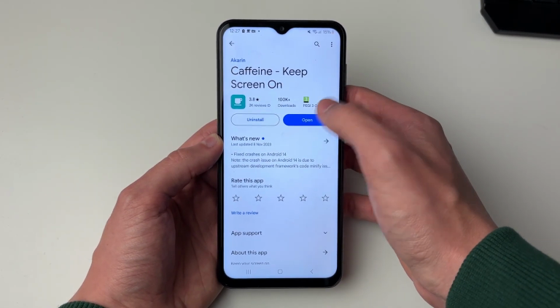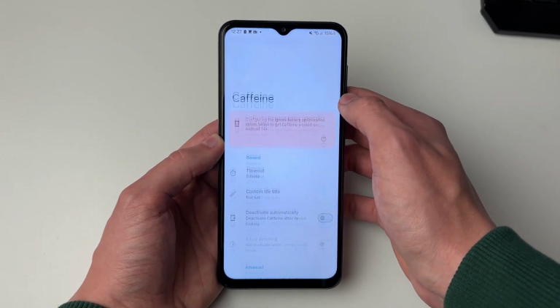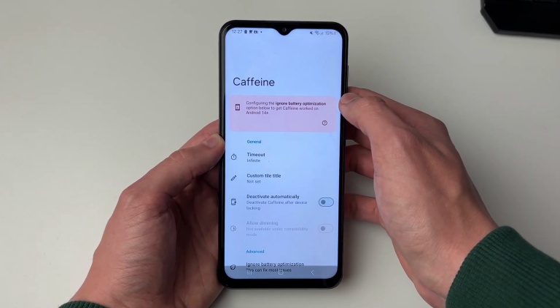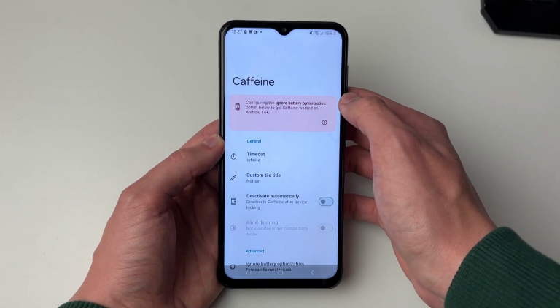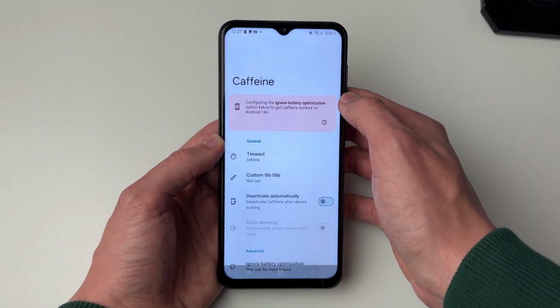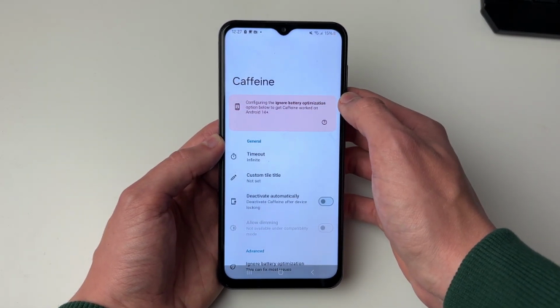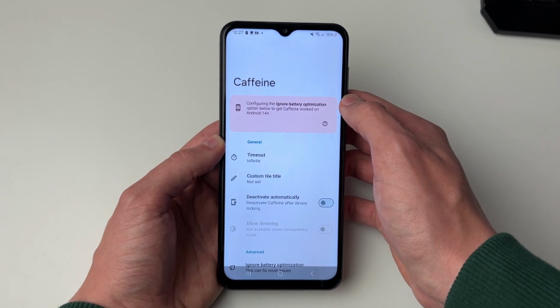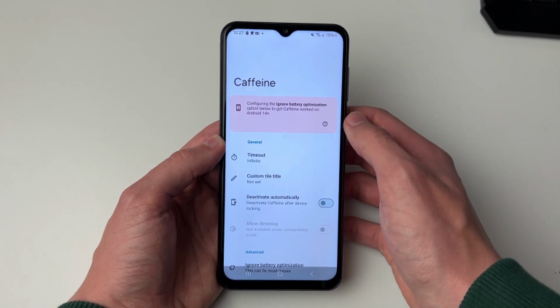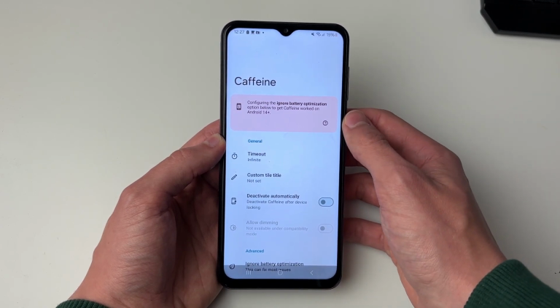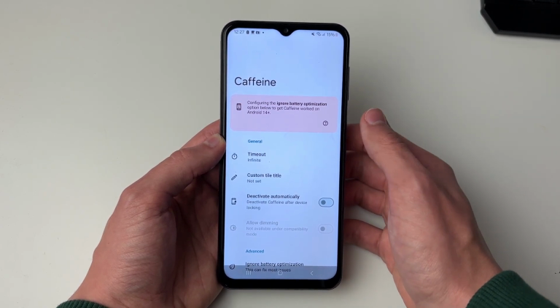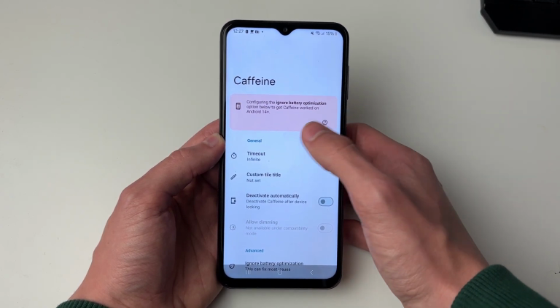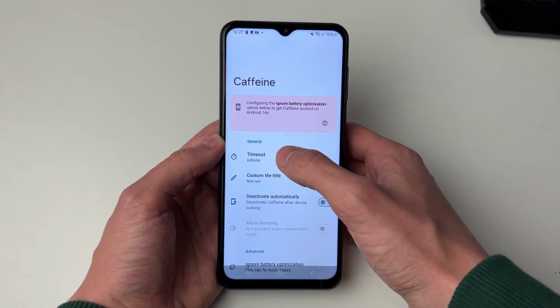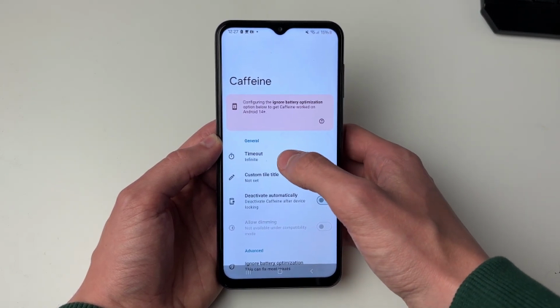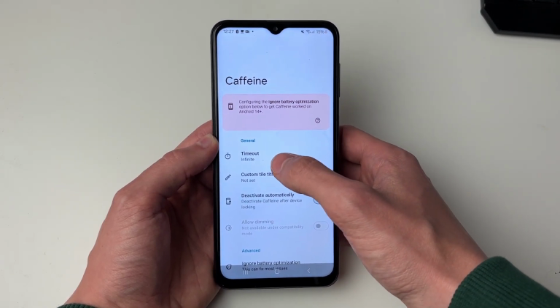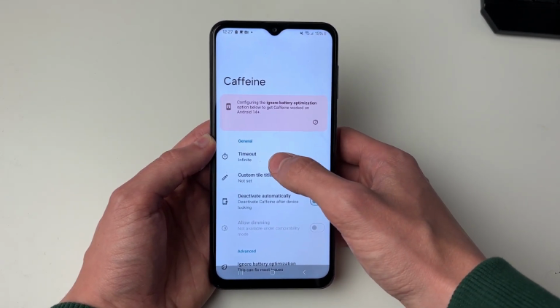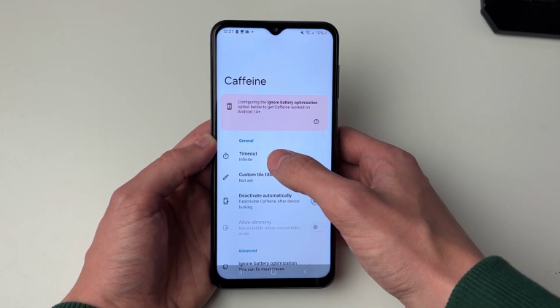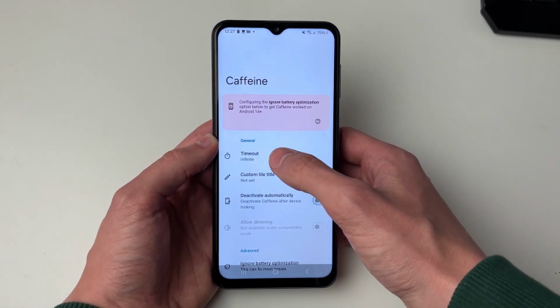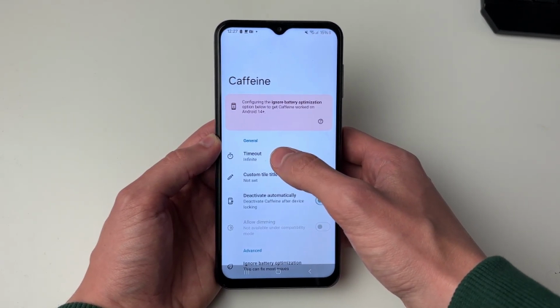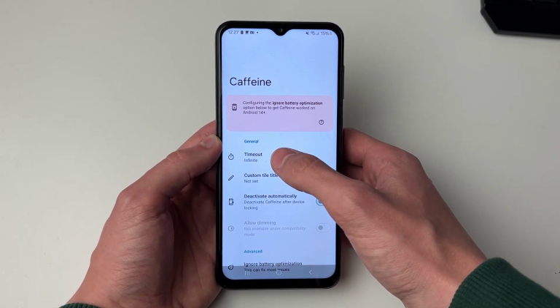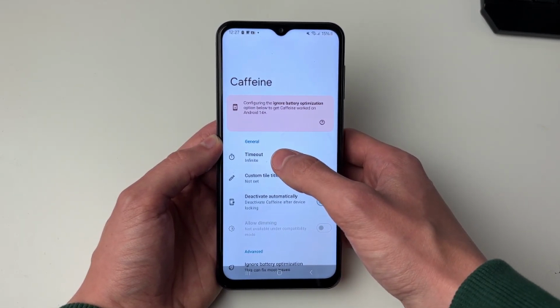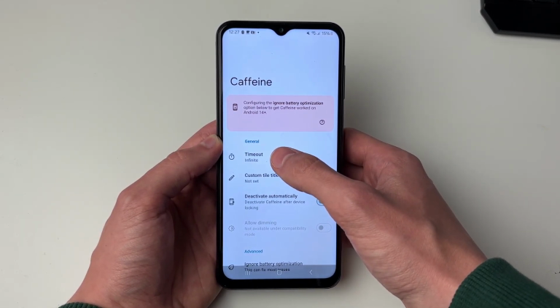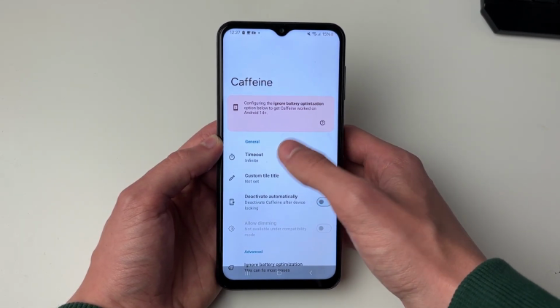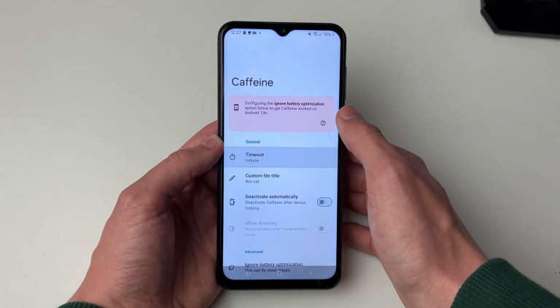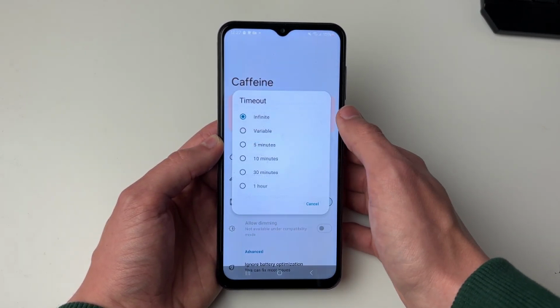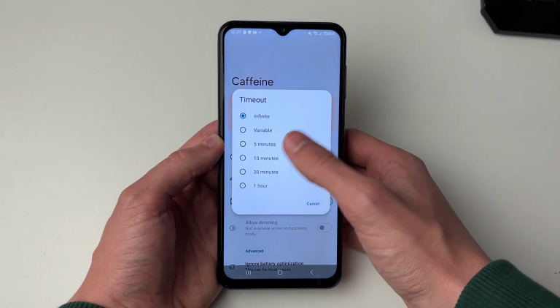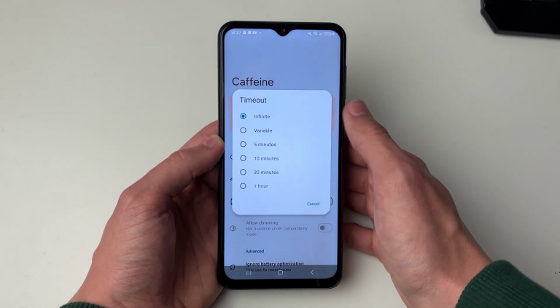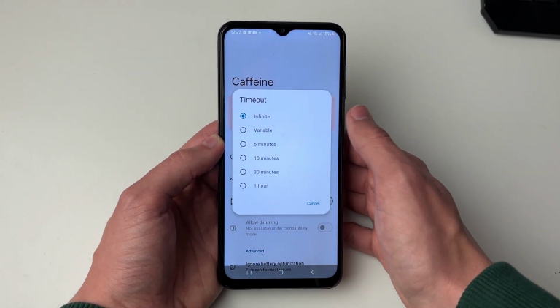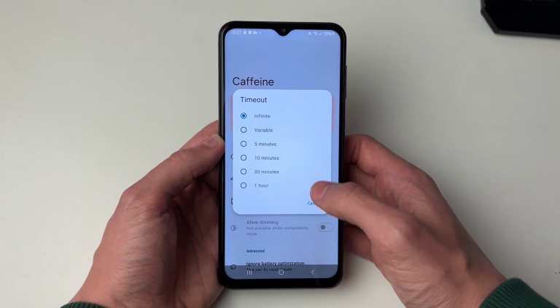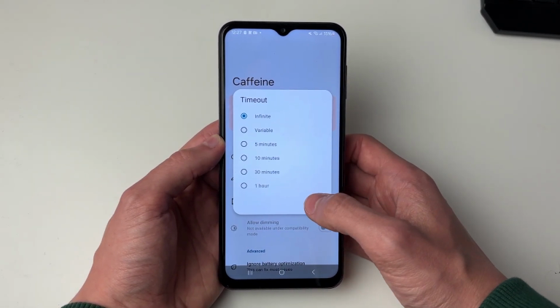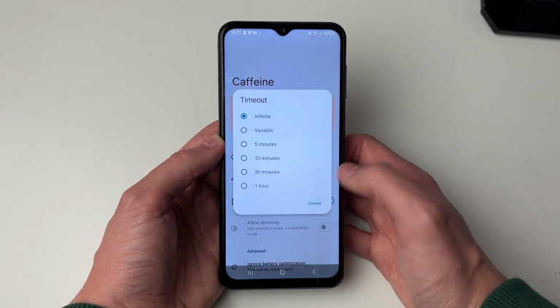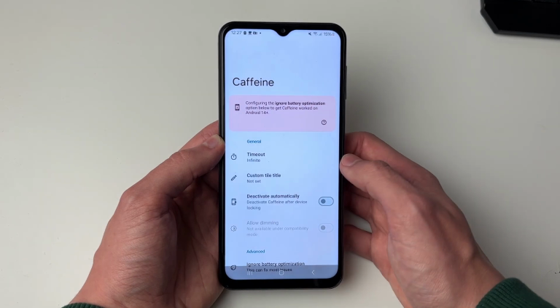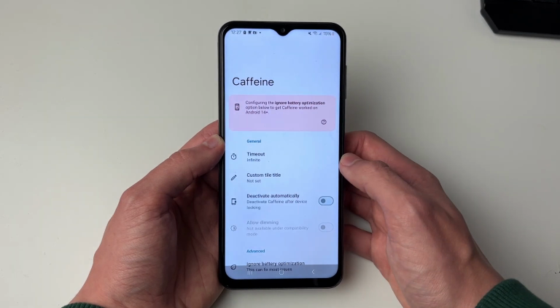Now go and open it up and you can then go and set the timeout. As you can see I've set it to infinite, and that's it.